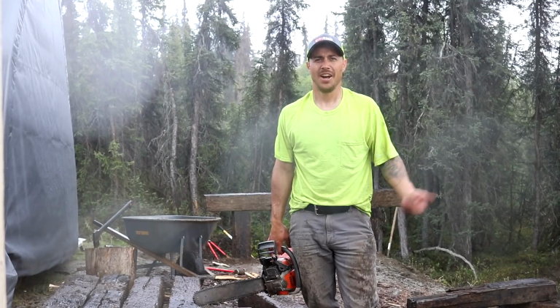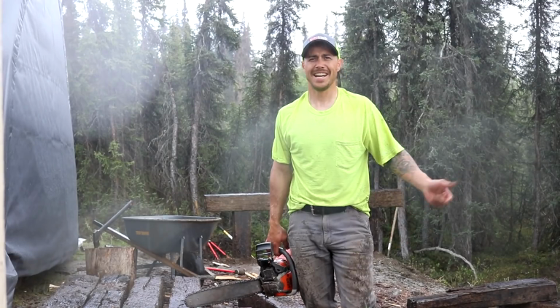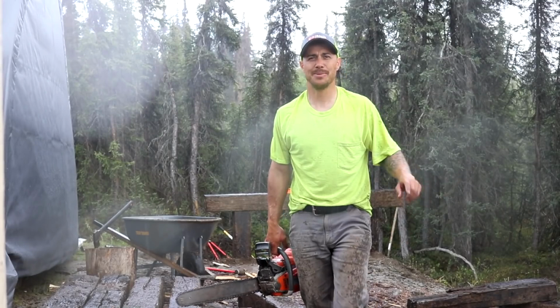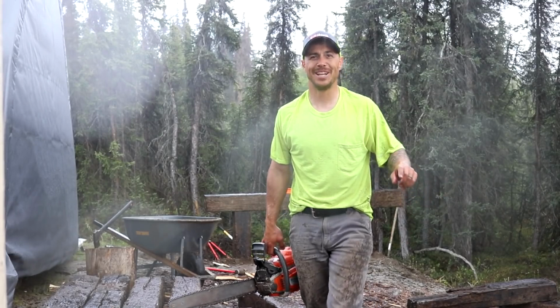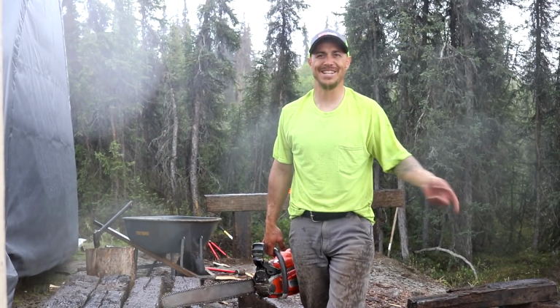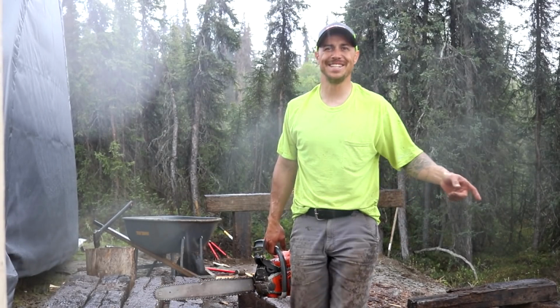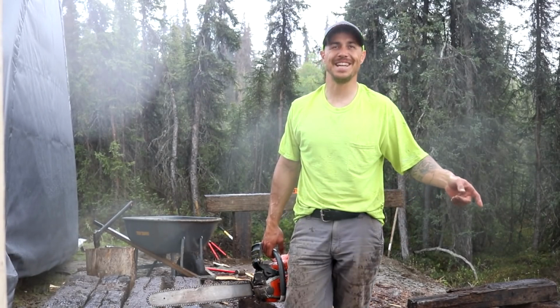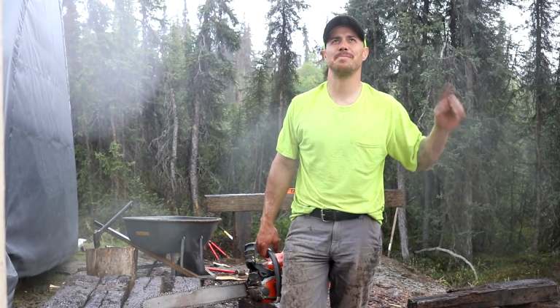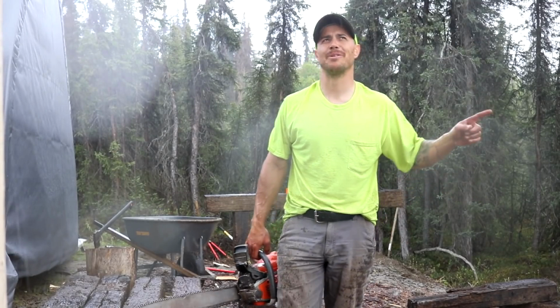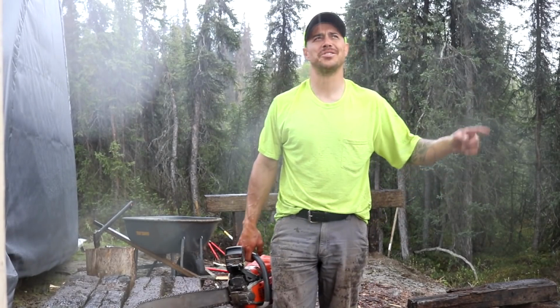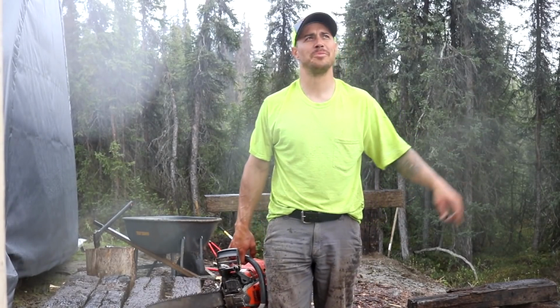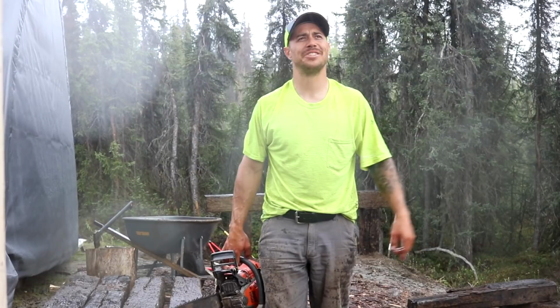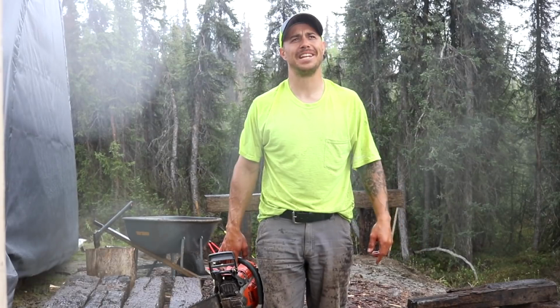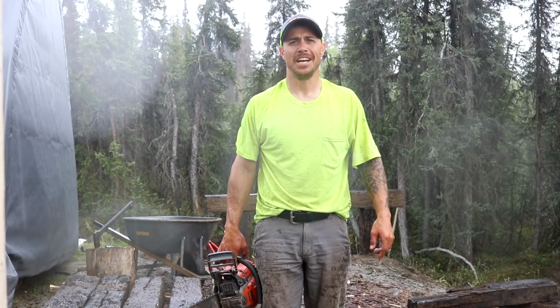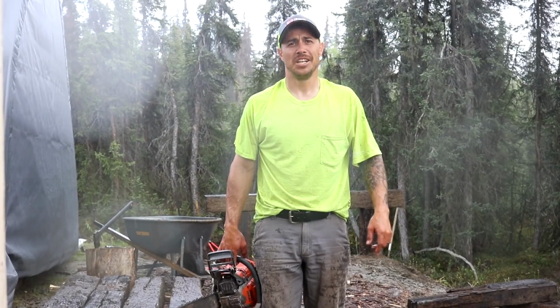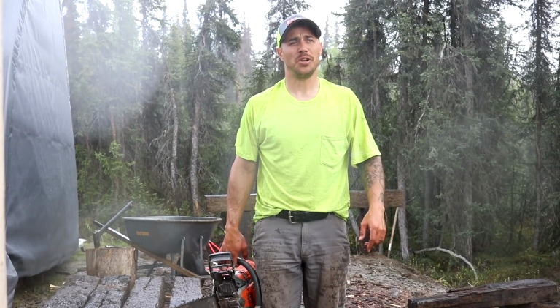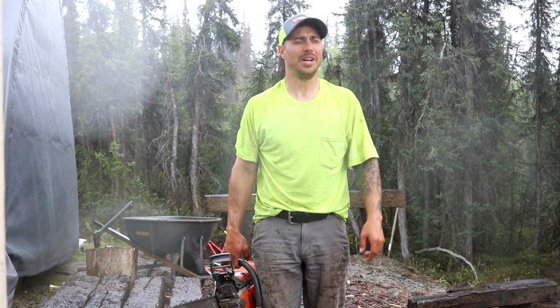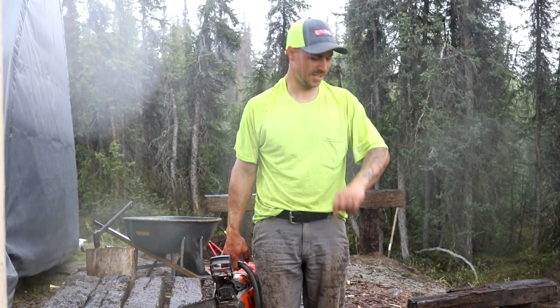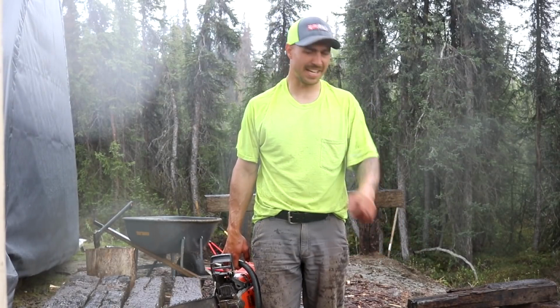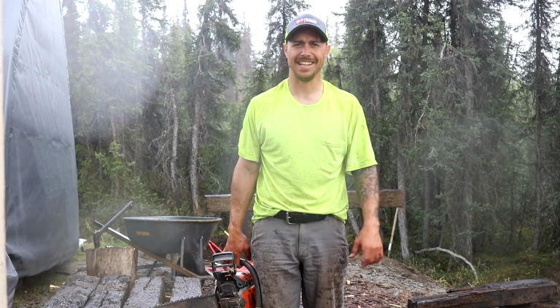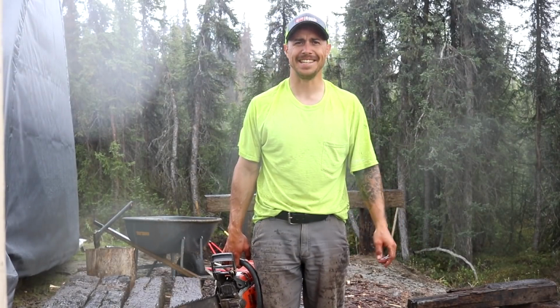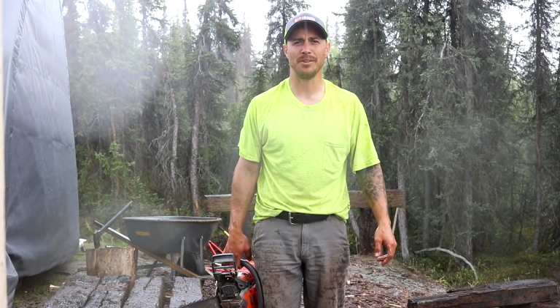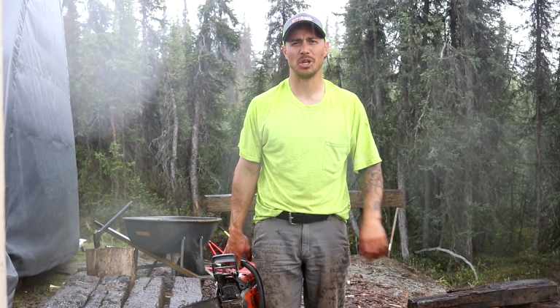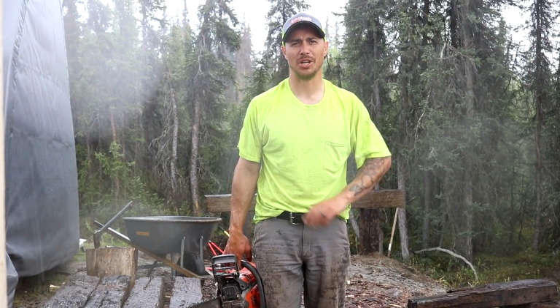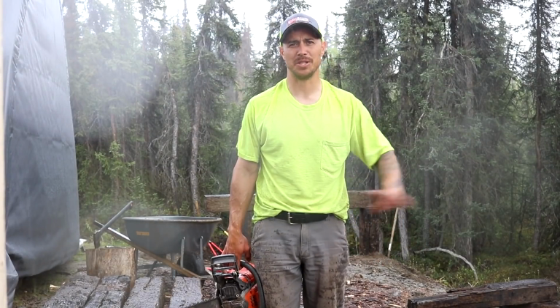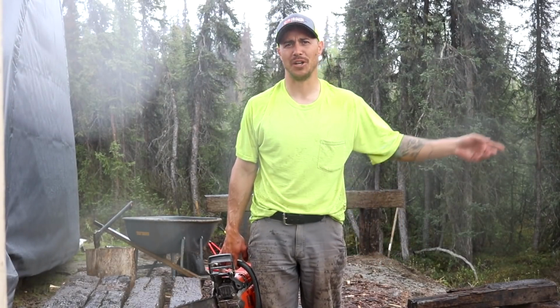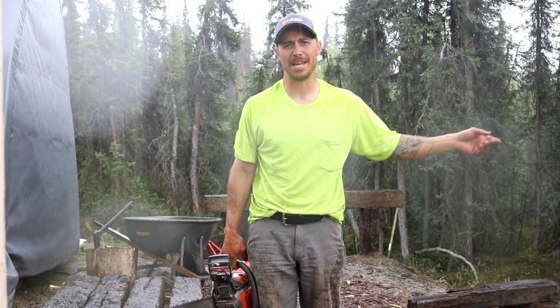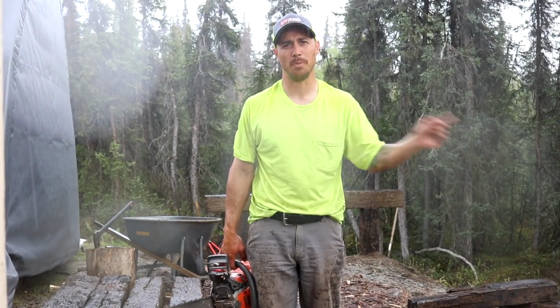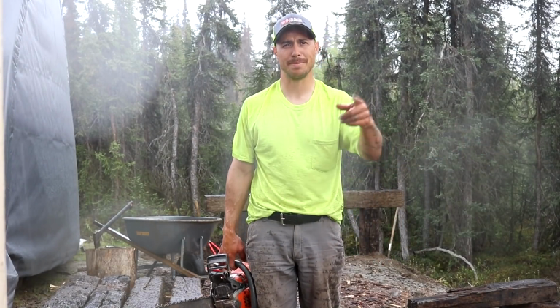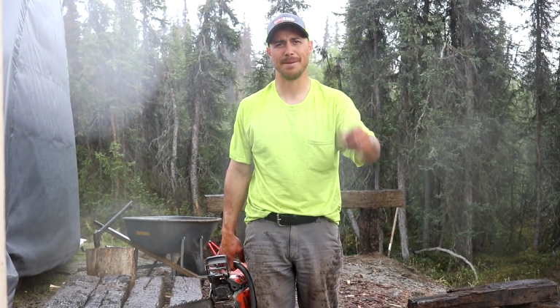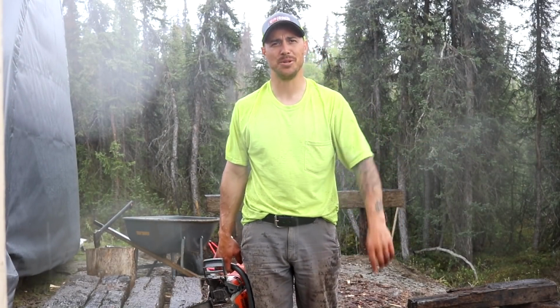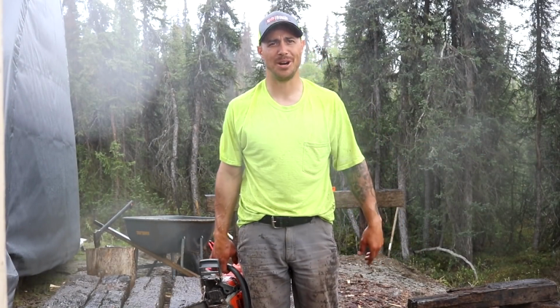Alright guys, we got a lot done today. This big rainstorm just hit, so it's getting kind of late in the evening. We're calling it quits for today and we'll pick back up with you tomorrow.